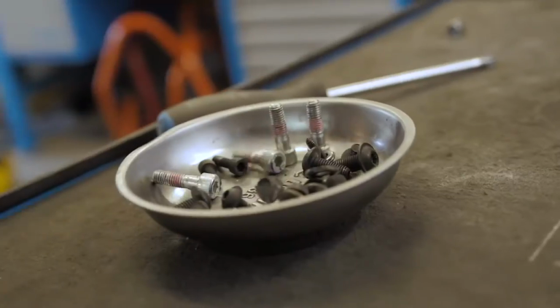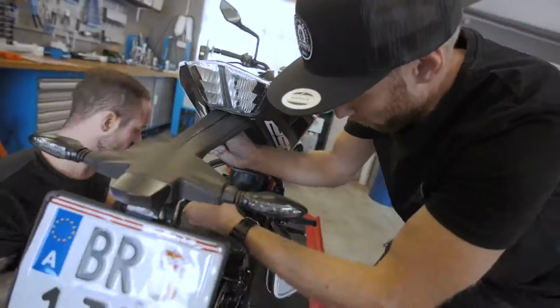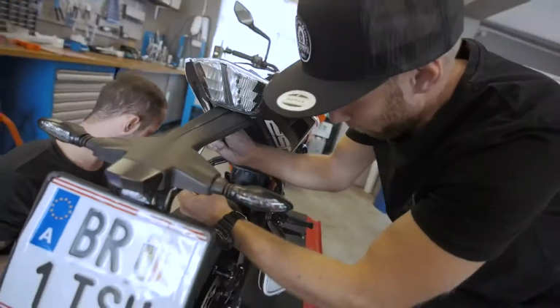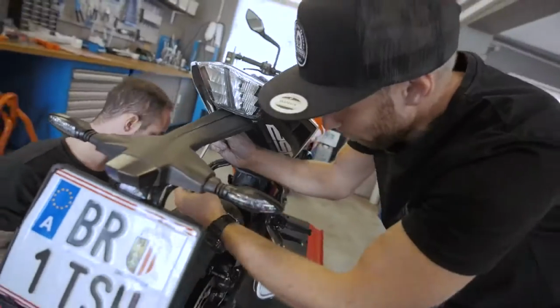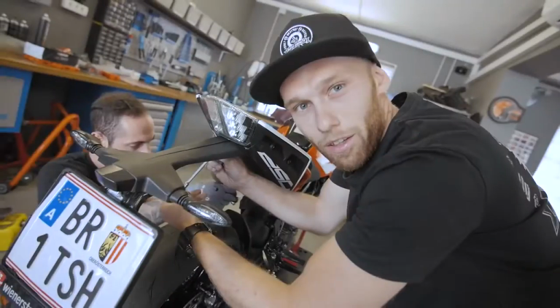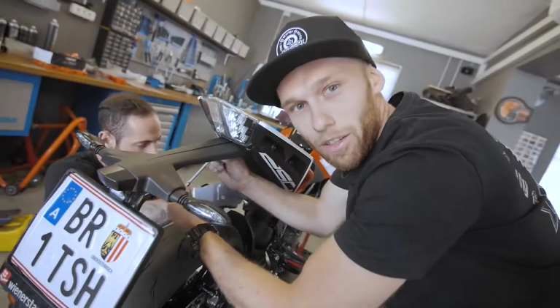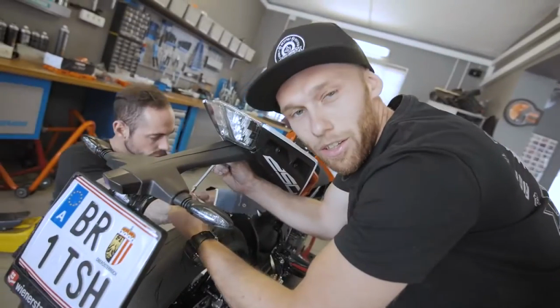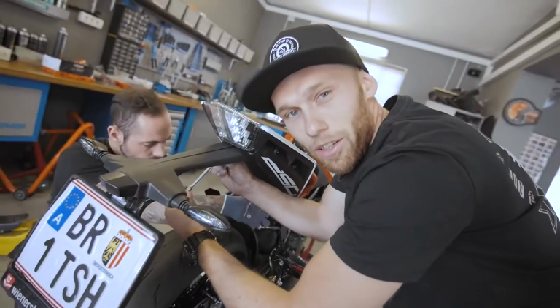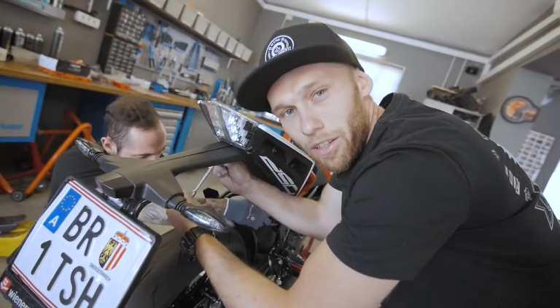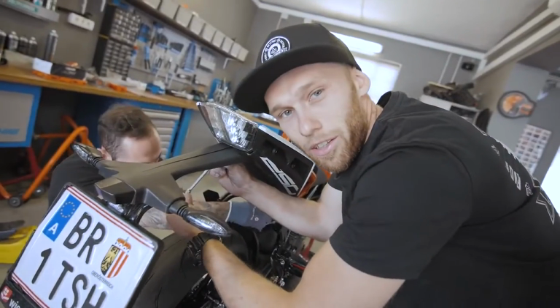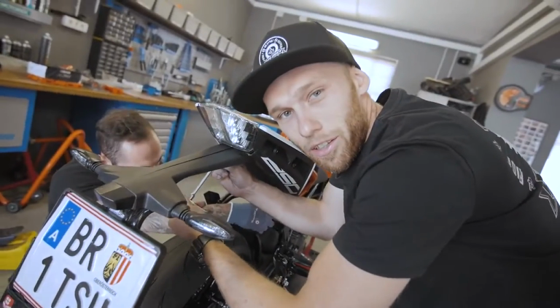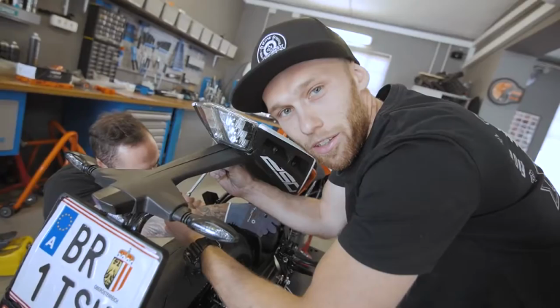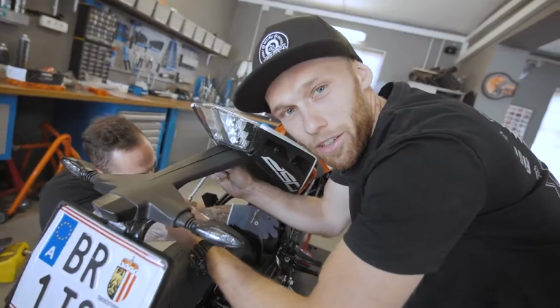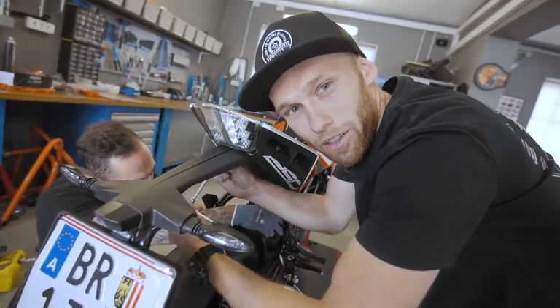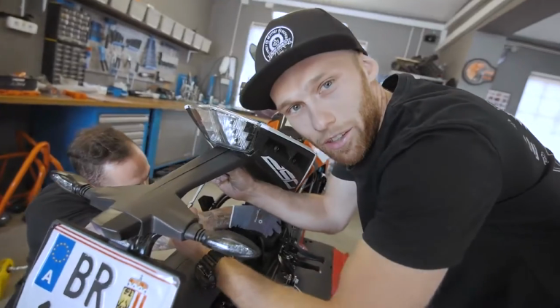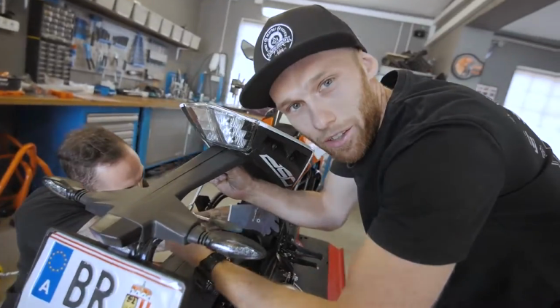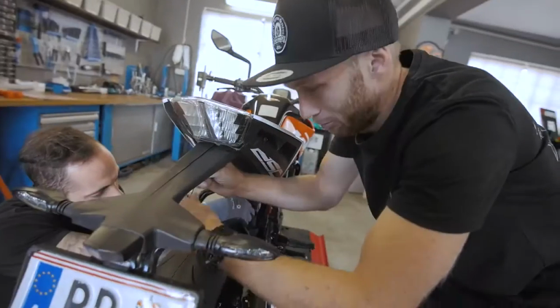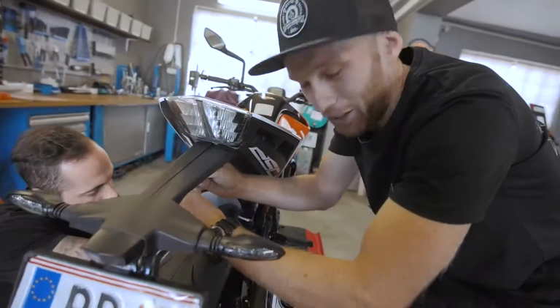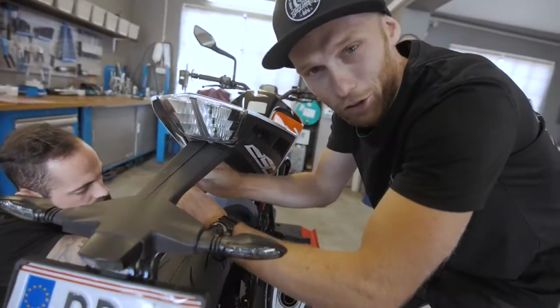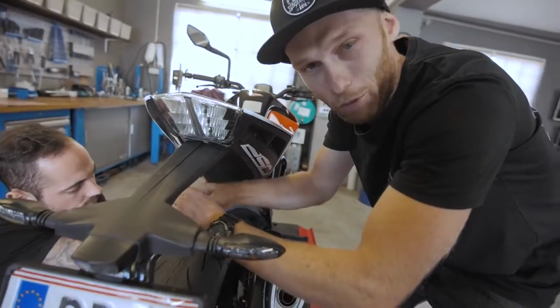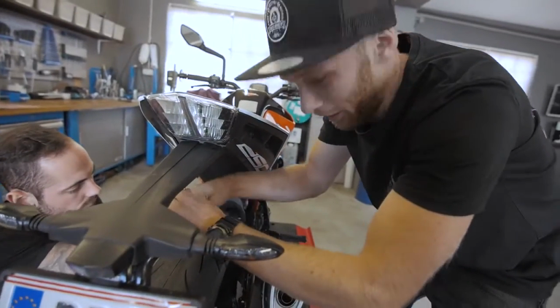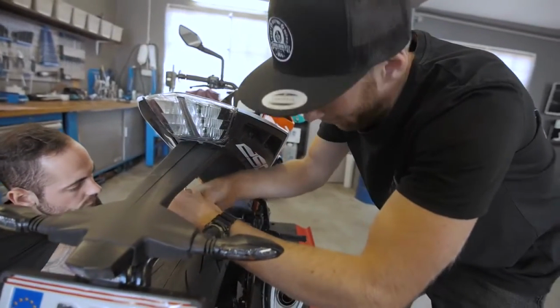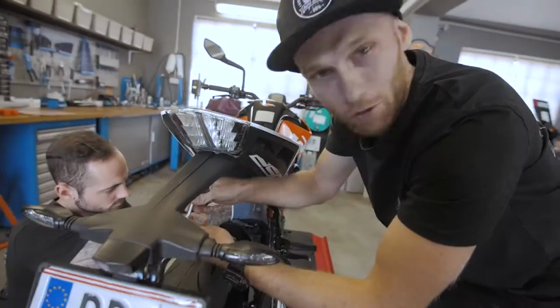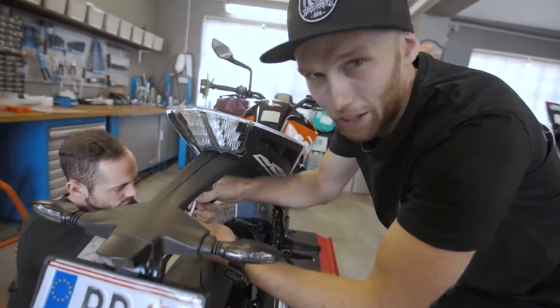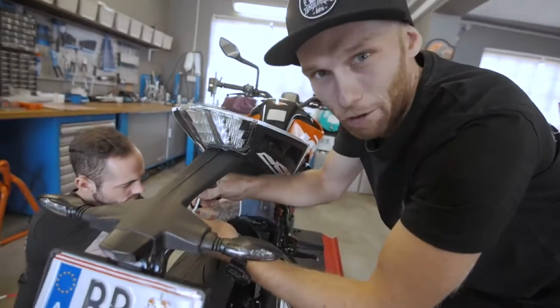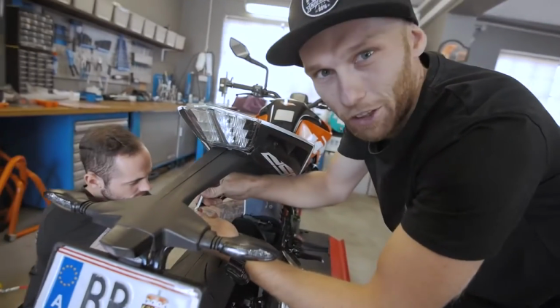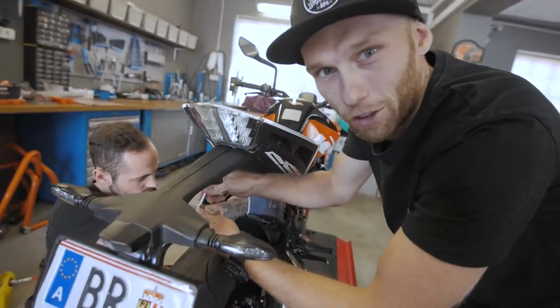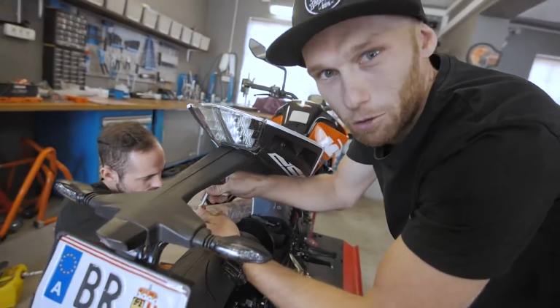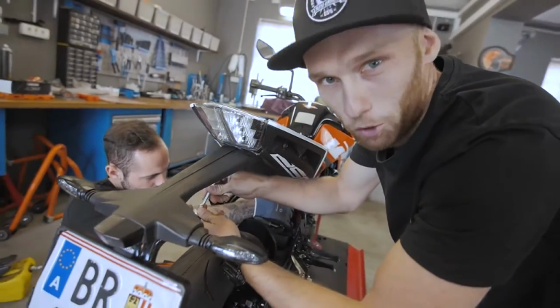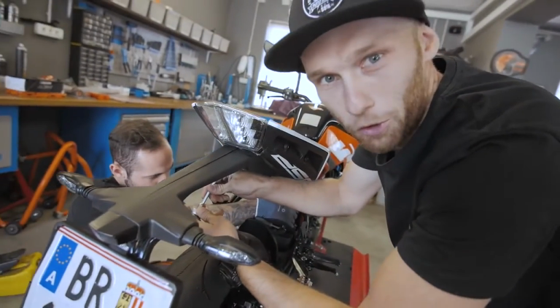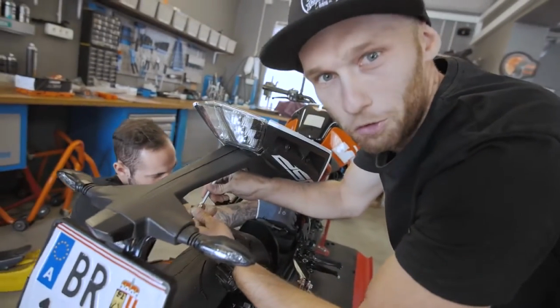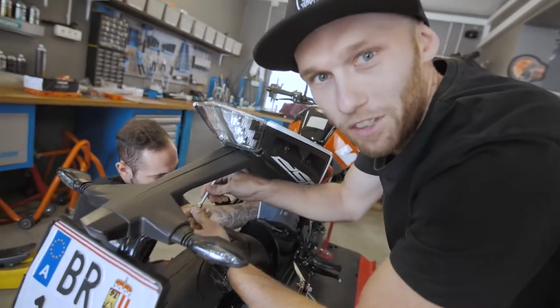The first step to make a stunt bike: take everything down that you don't need.